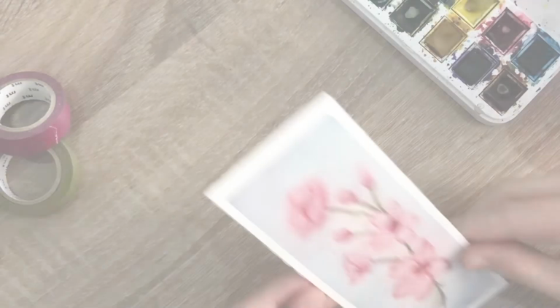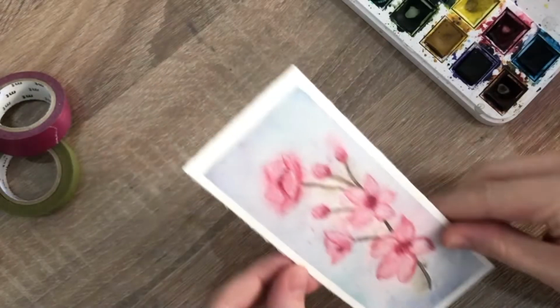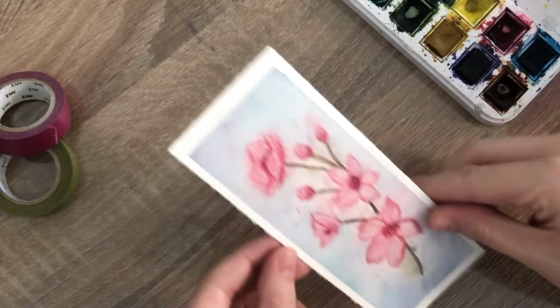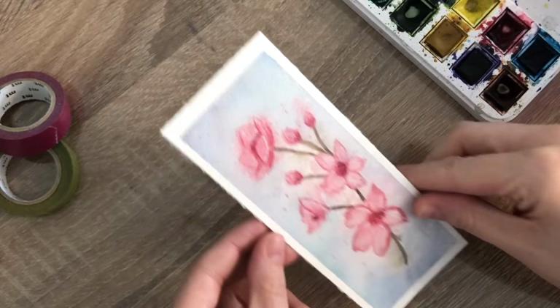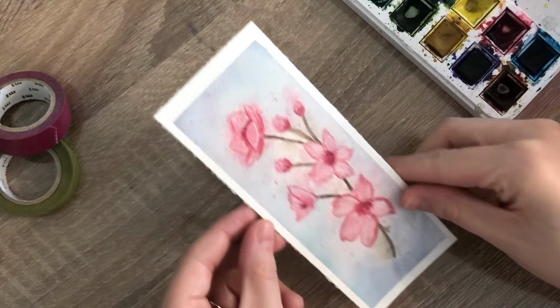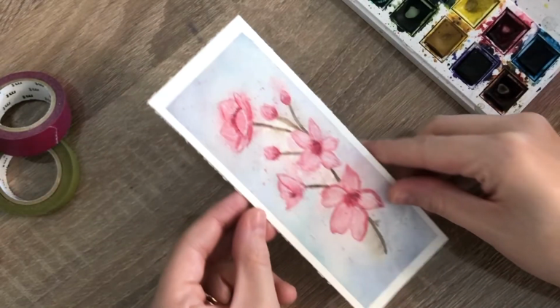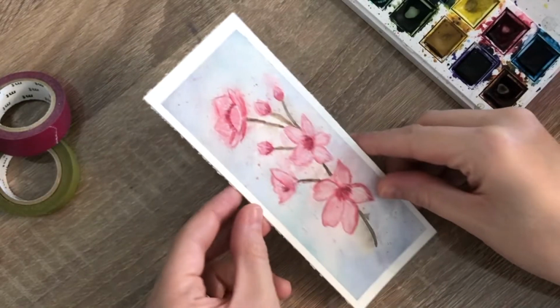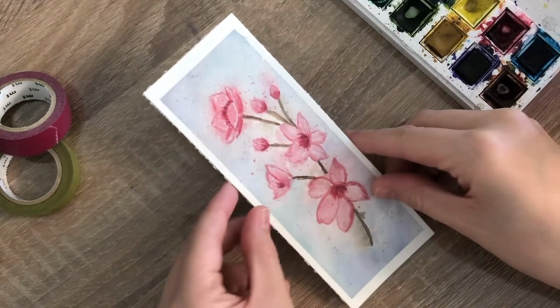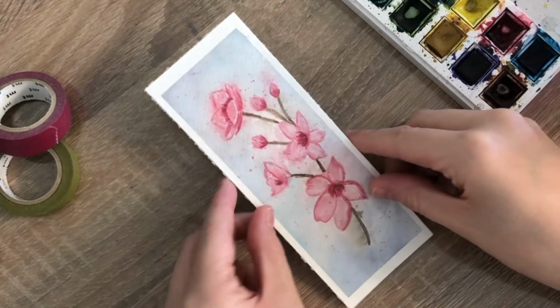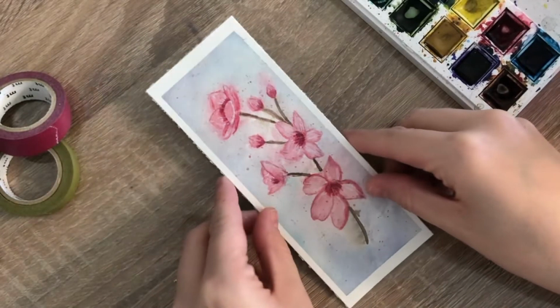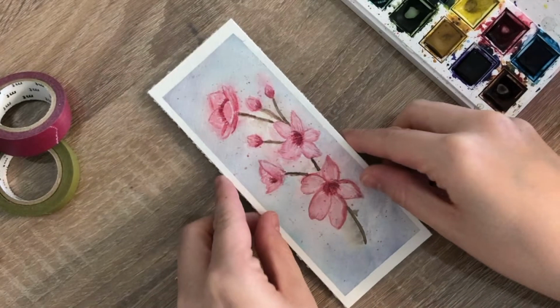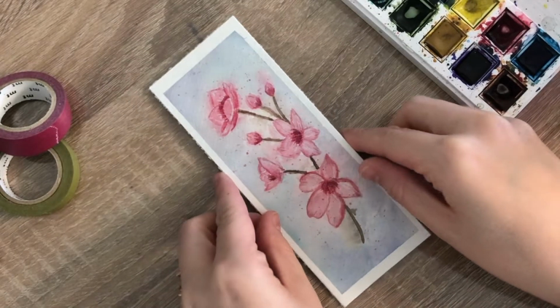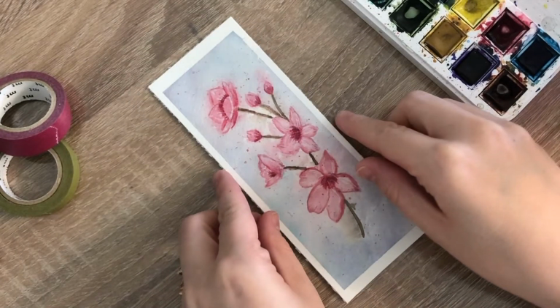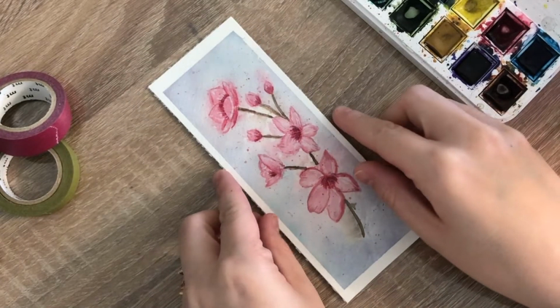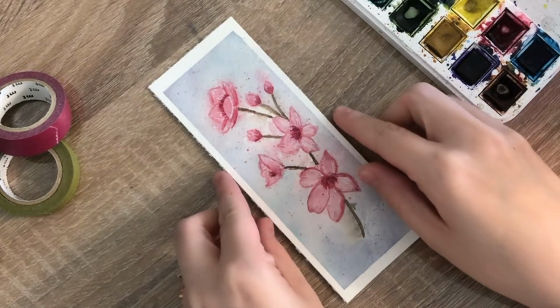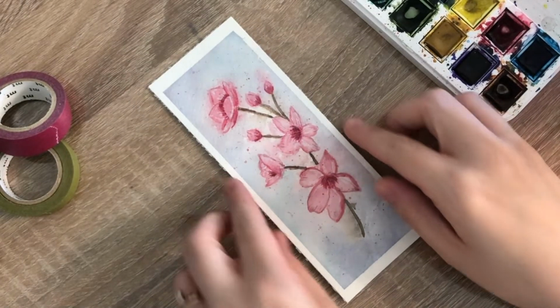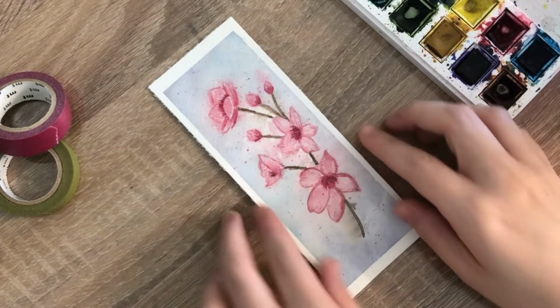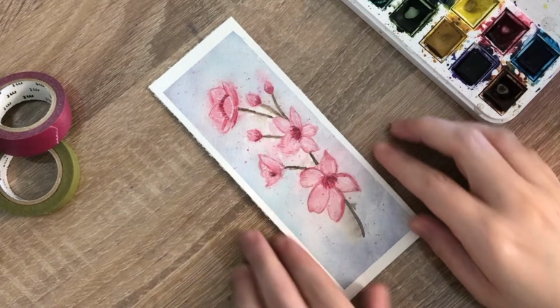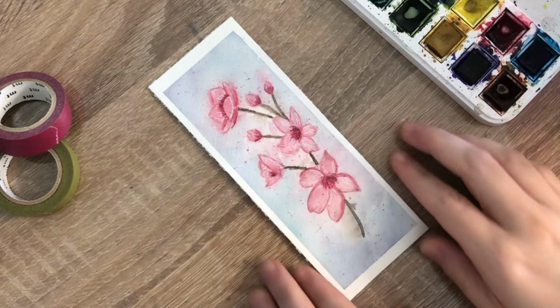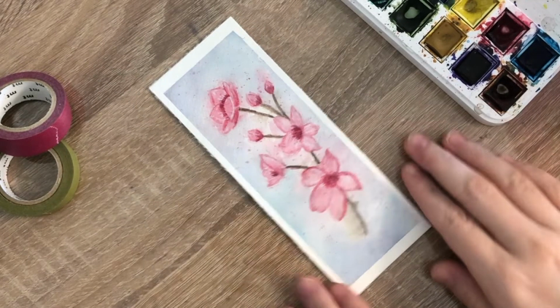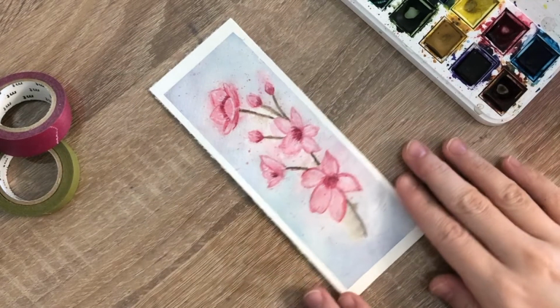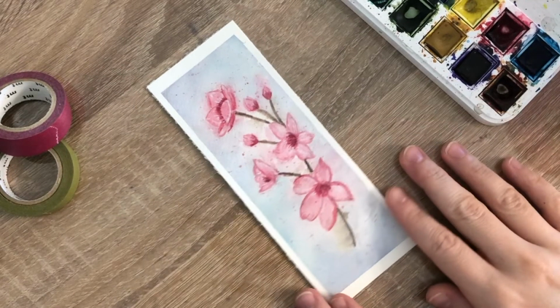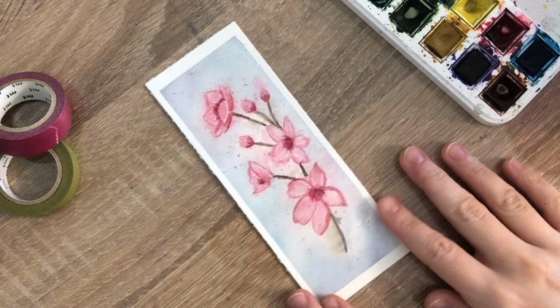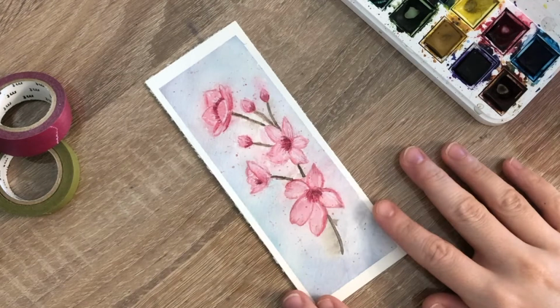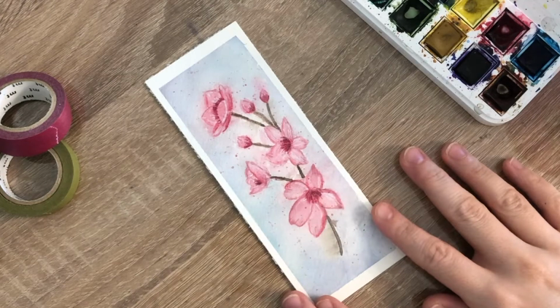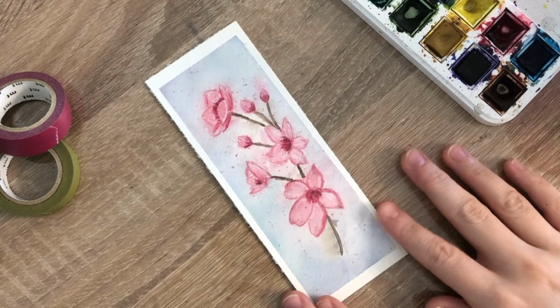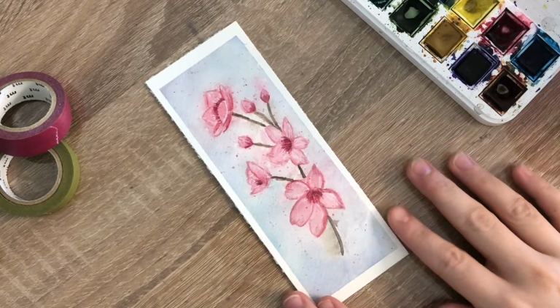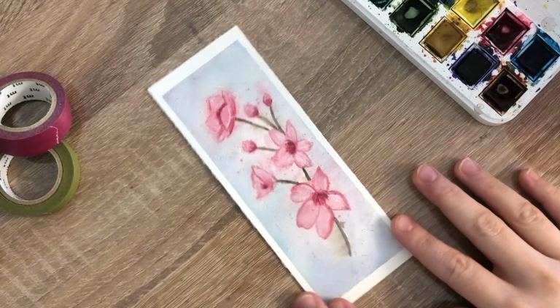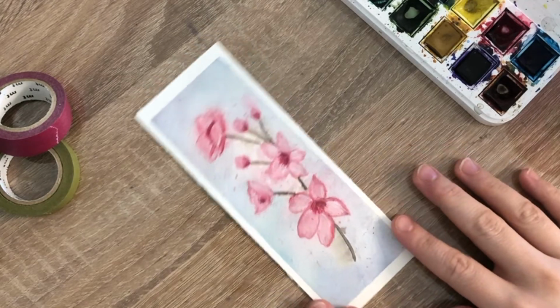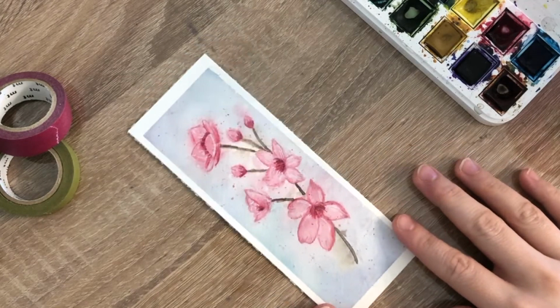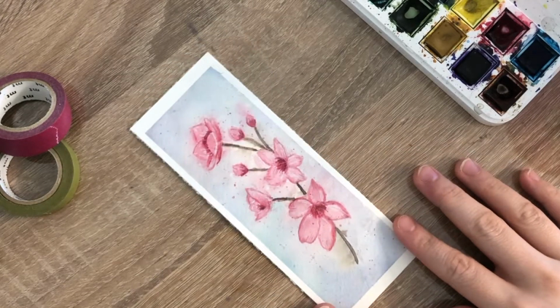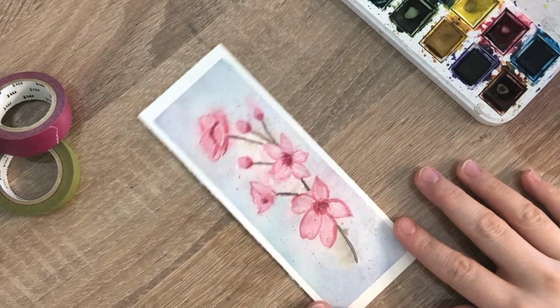Hello friends, welcome back! Today we're going to paint an easy watercolor cherry blossom painting. Let's get started!